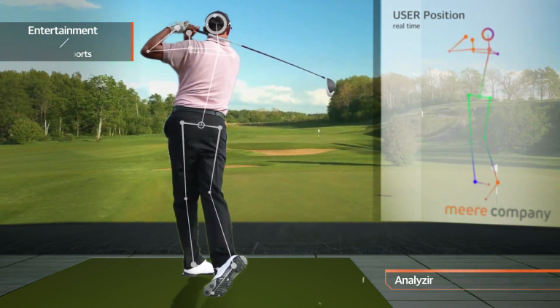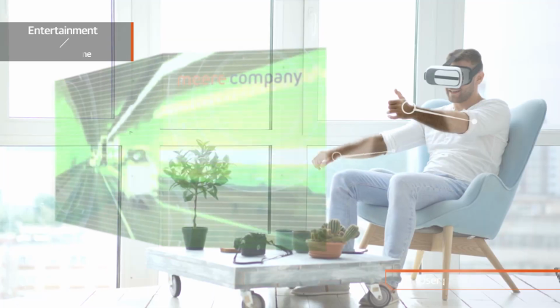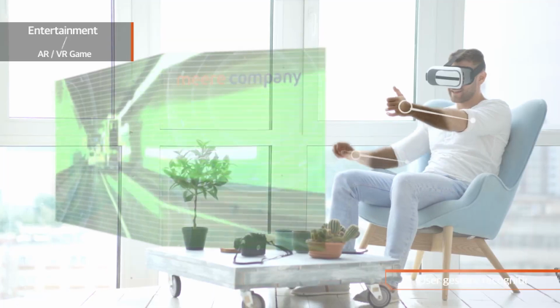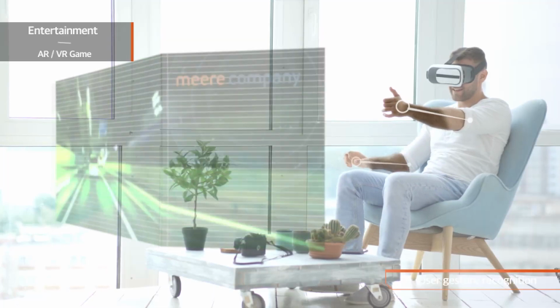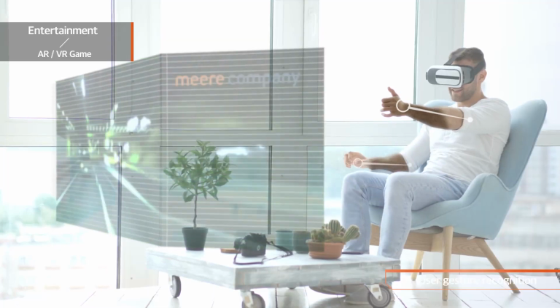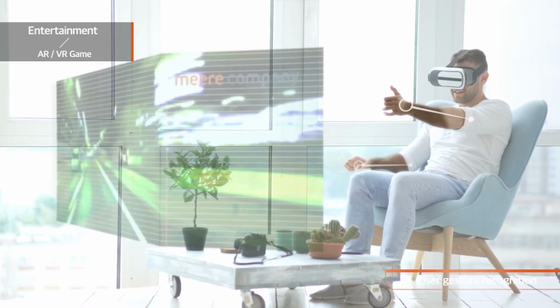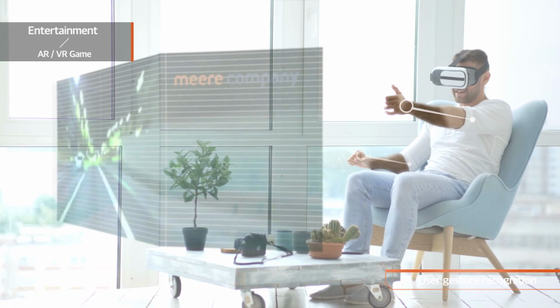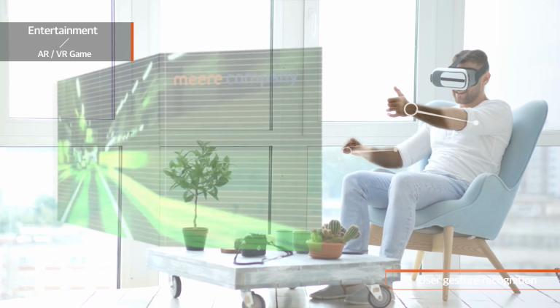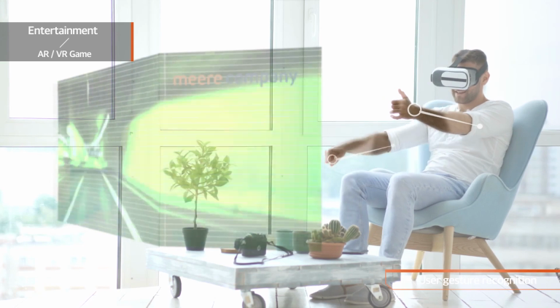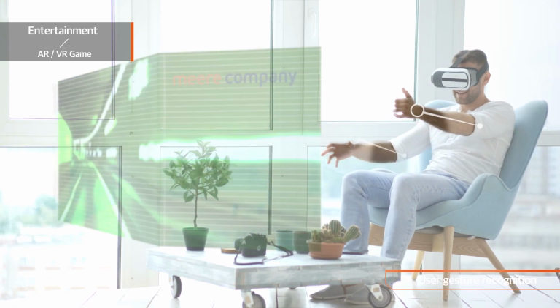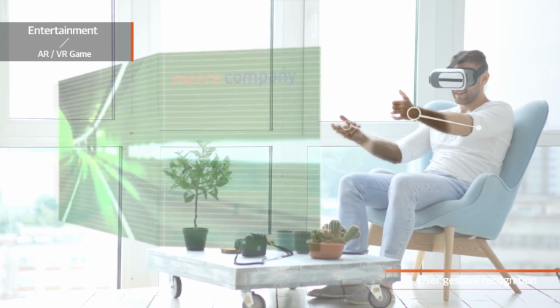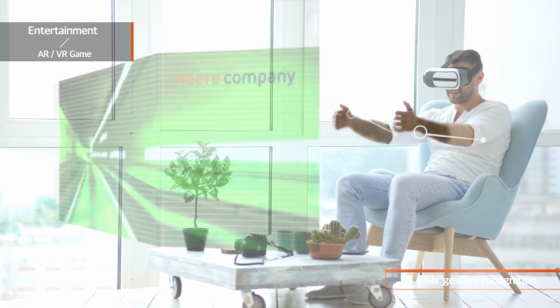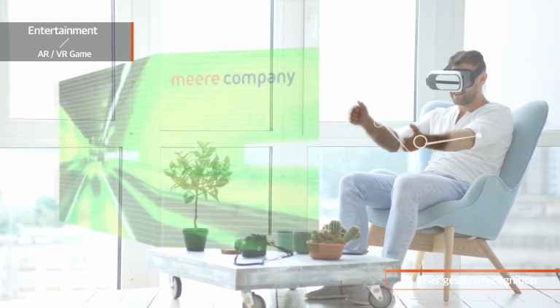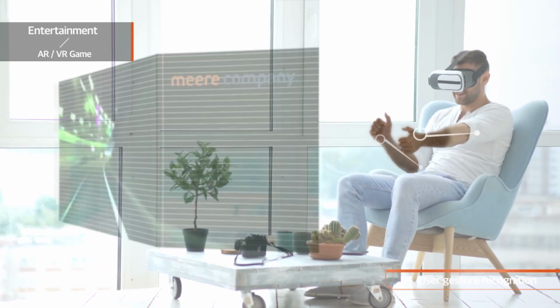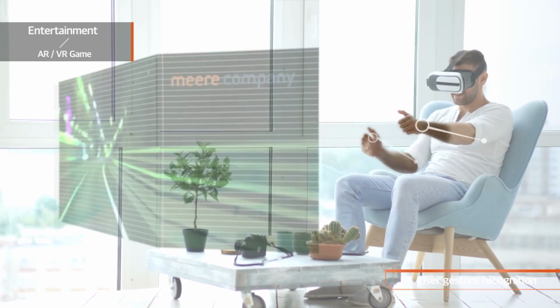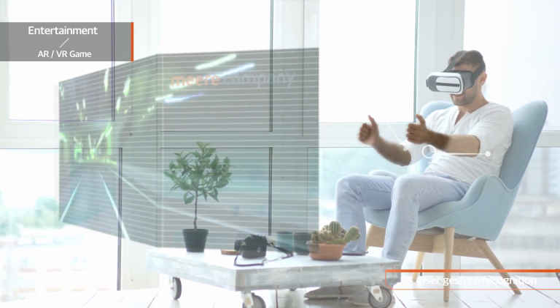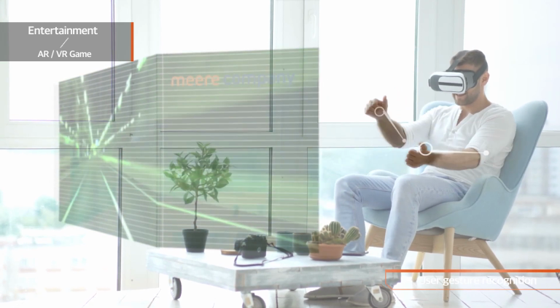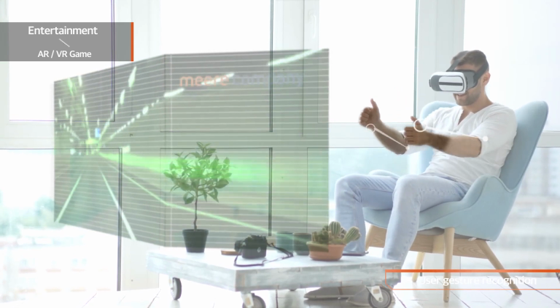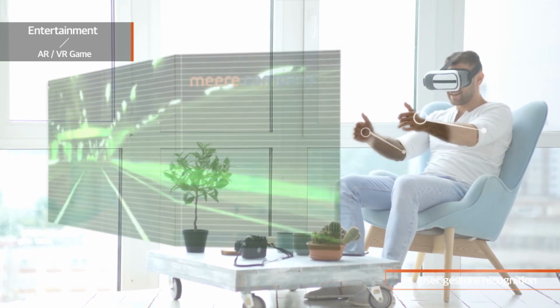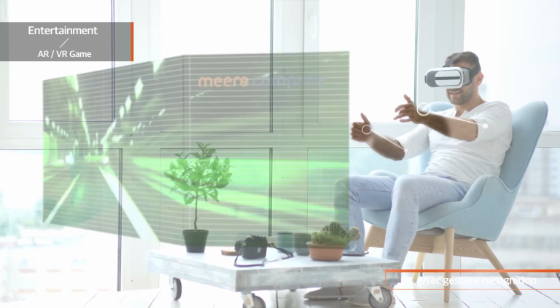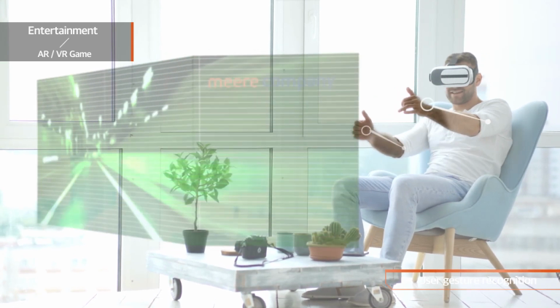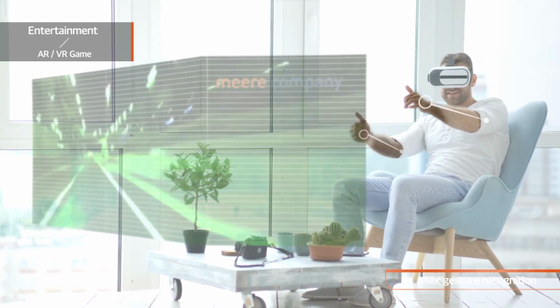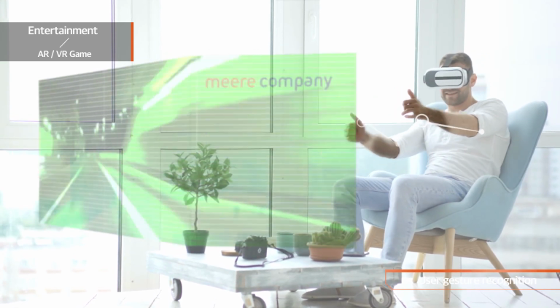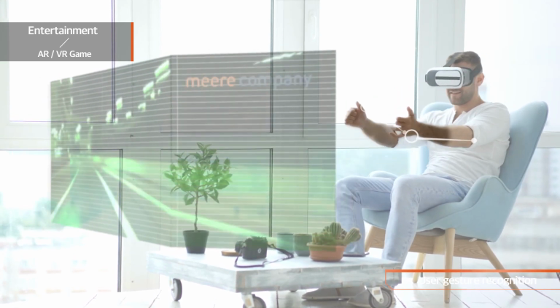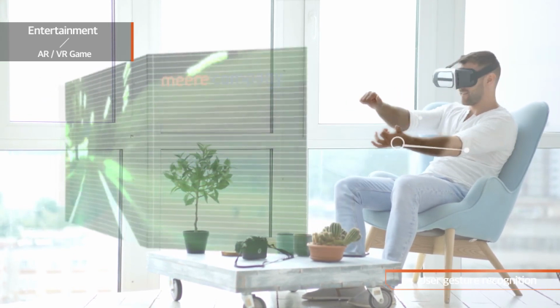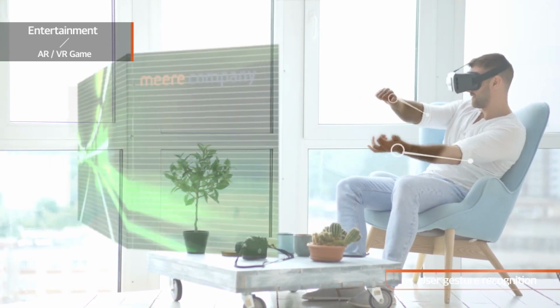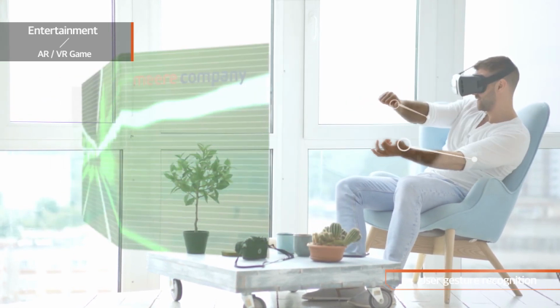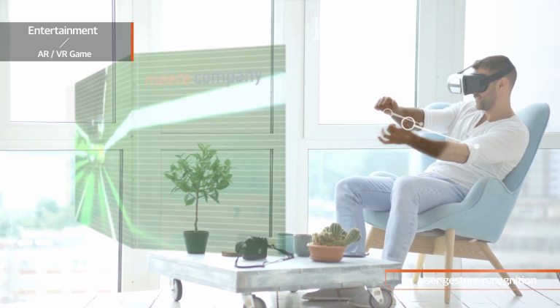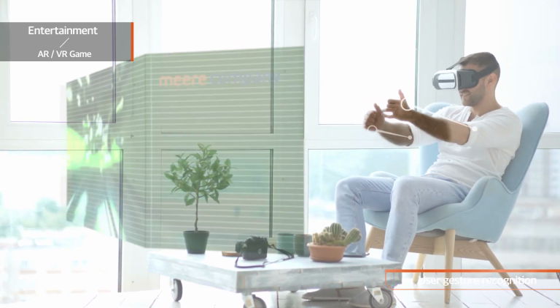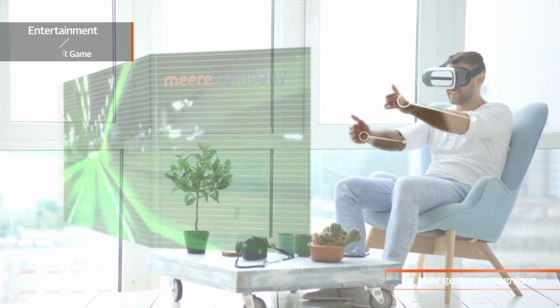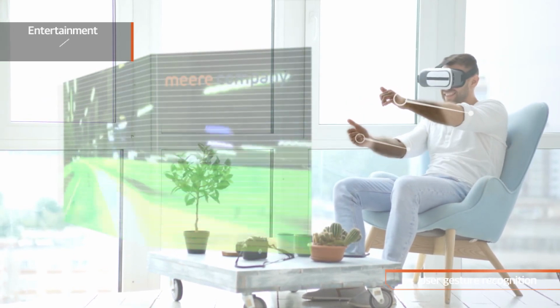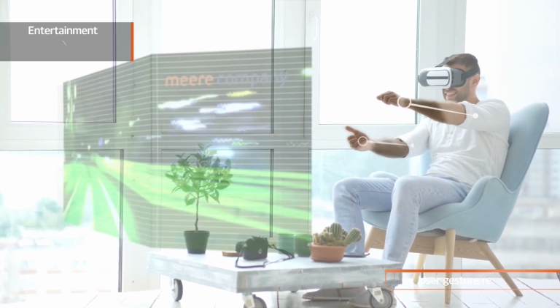Gesture recognition can be applied to entertainment fields such as games and AR-VR.